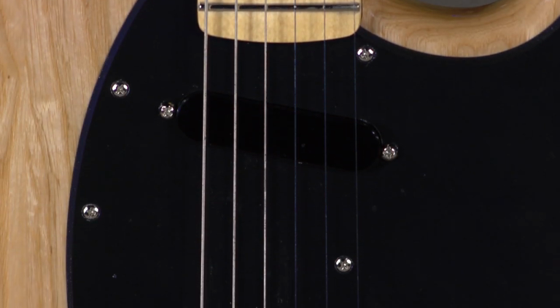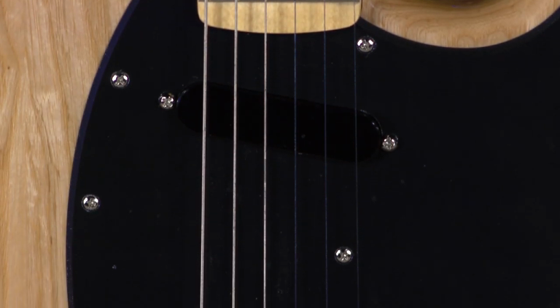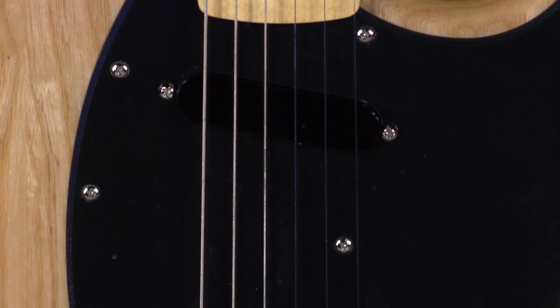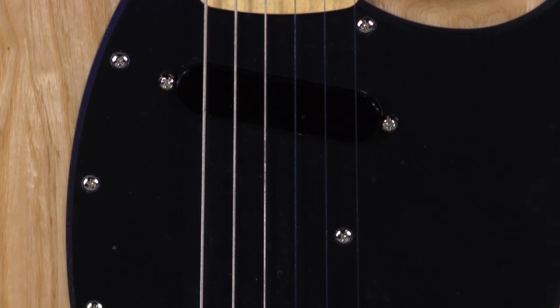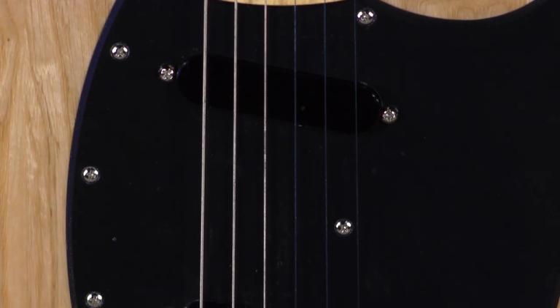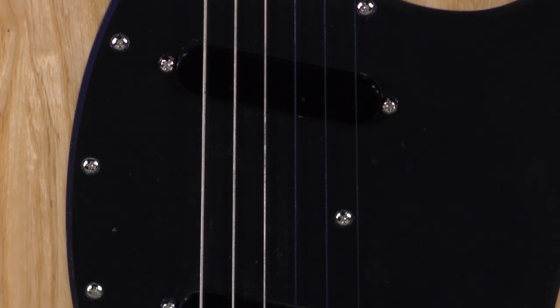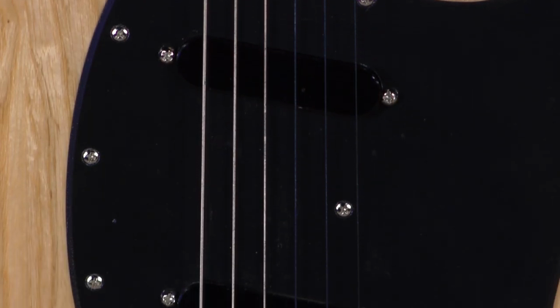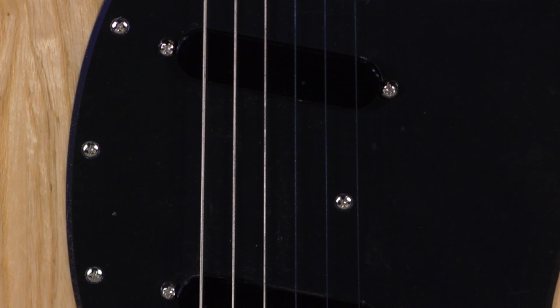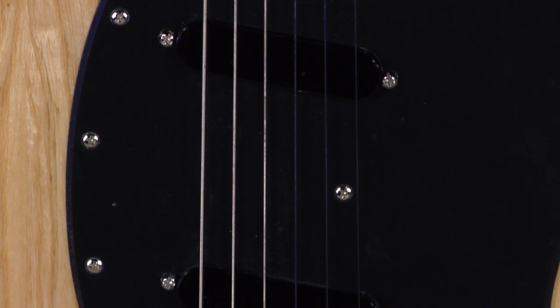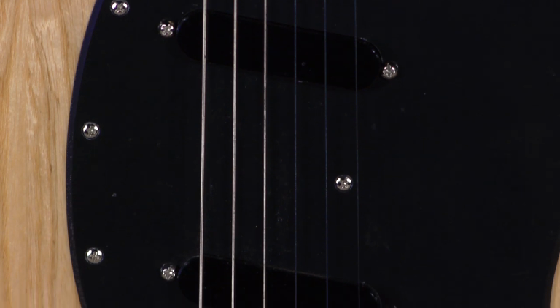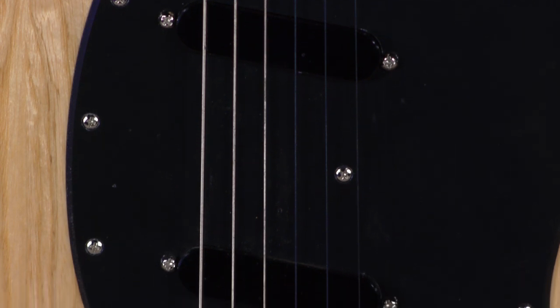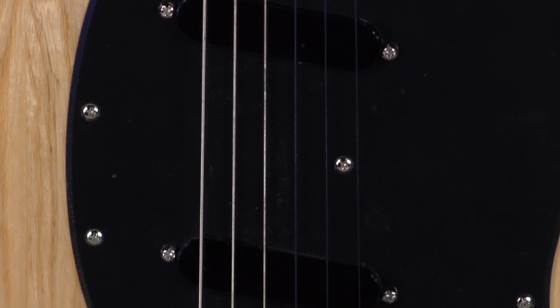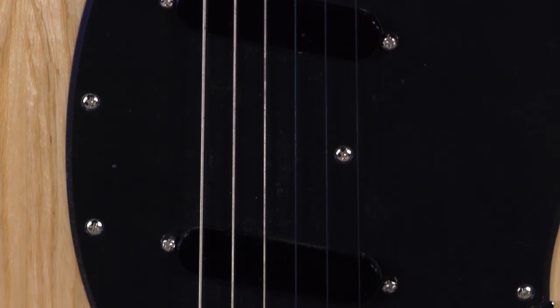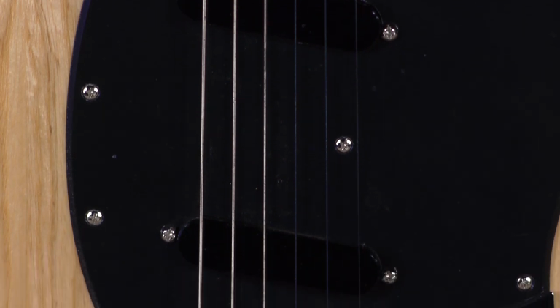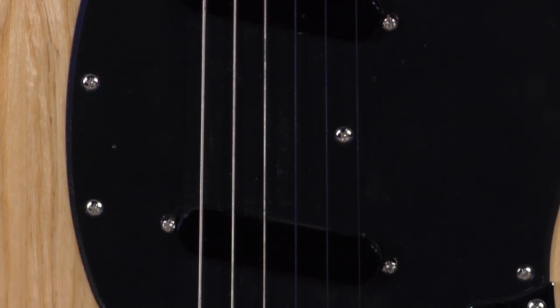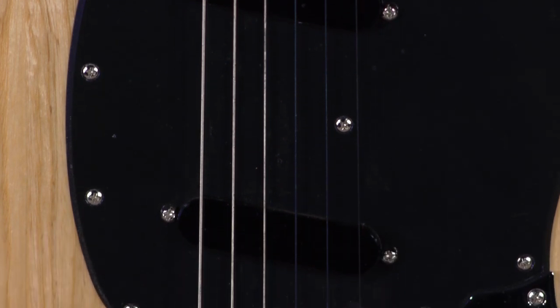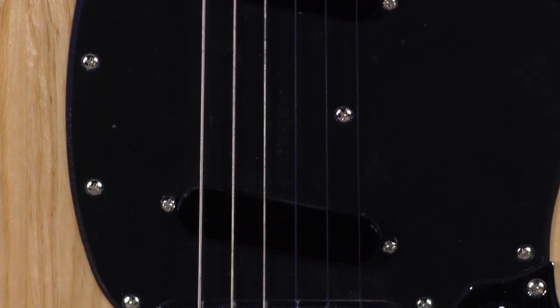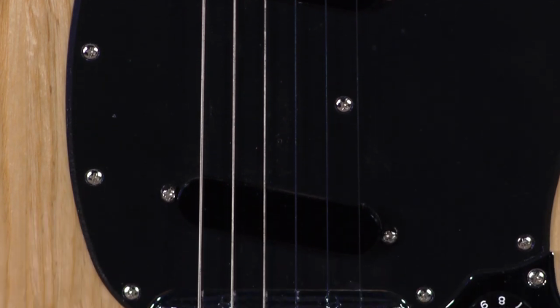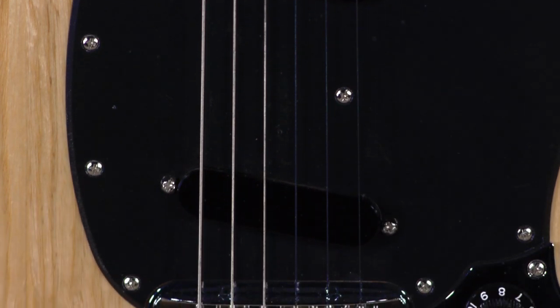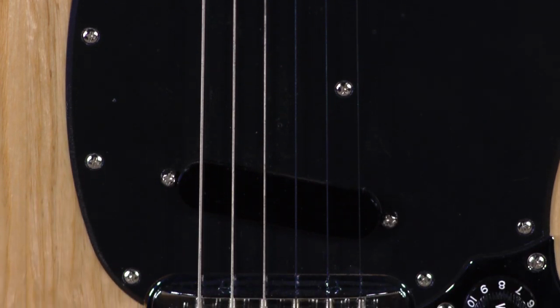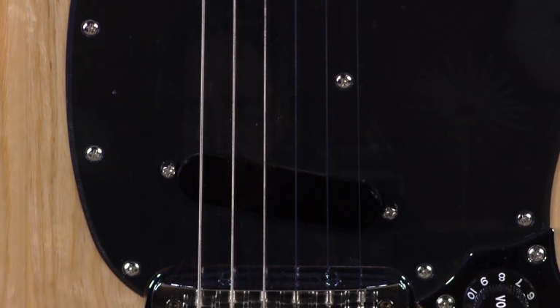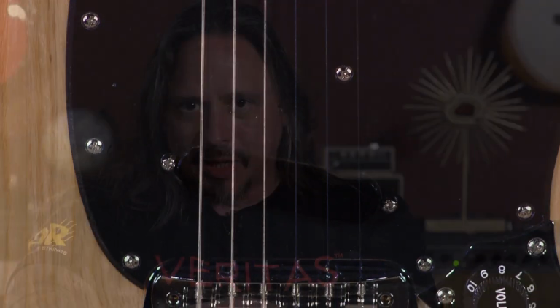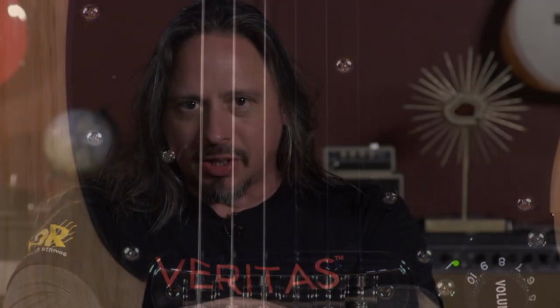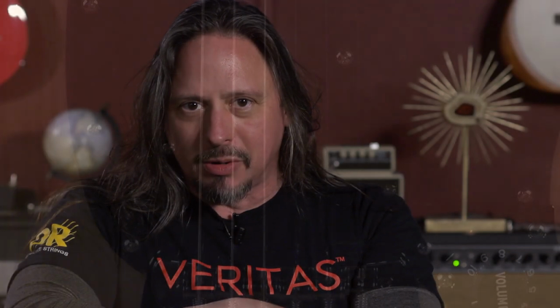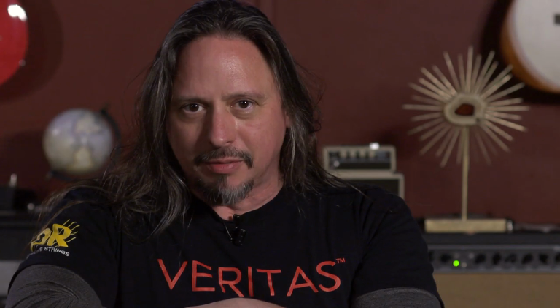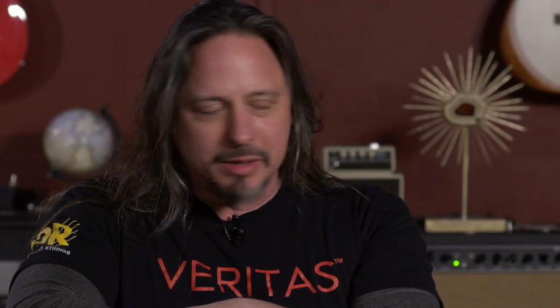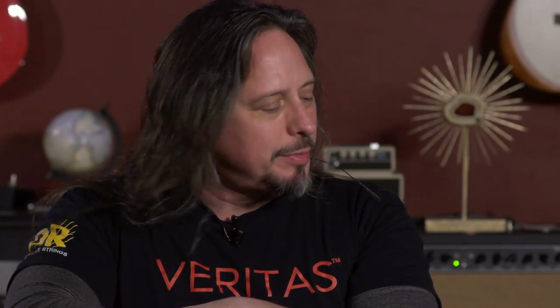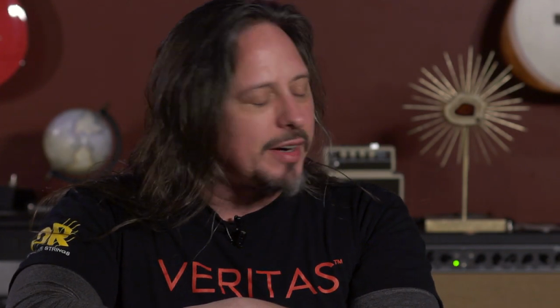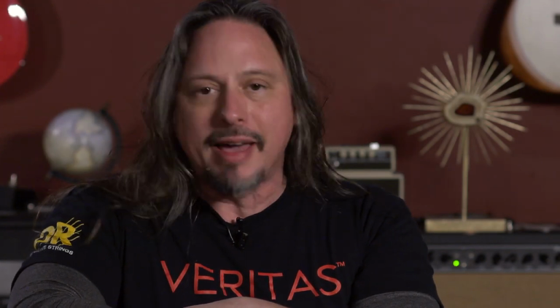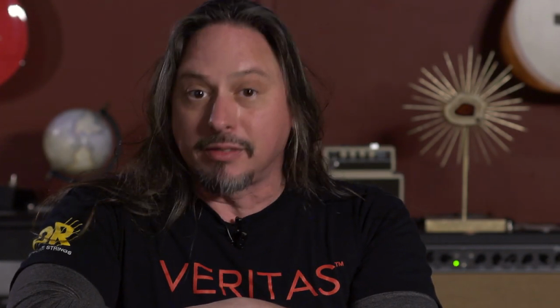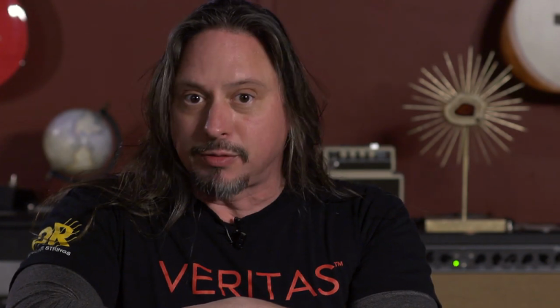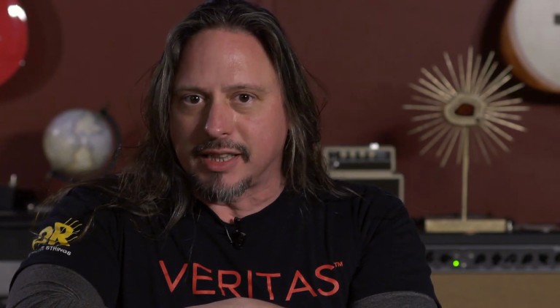His signature model pickups are really on the low side in terms of output, so I found them to be very pedal-friendly.